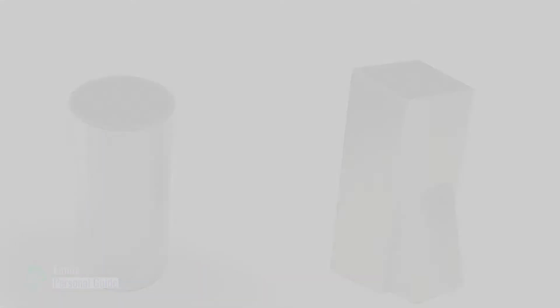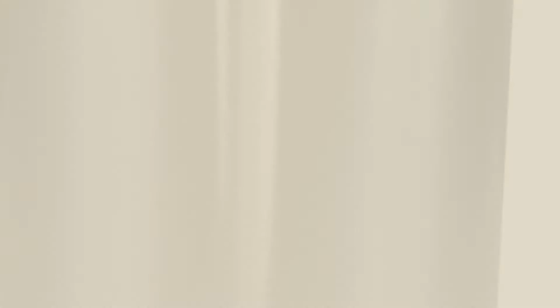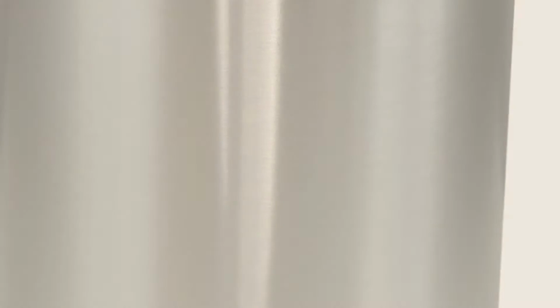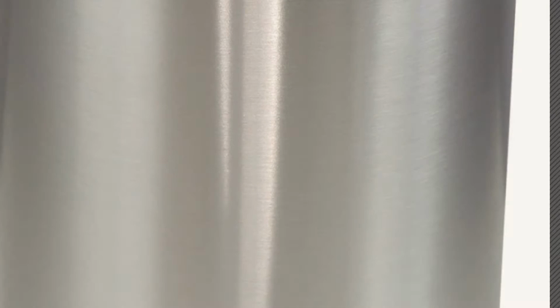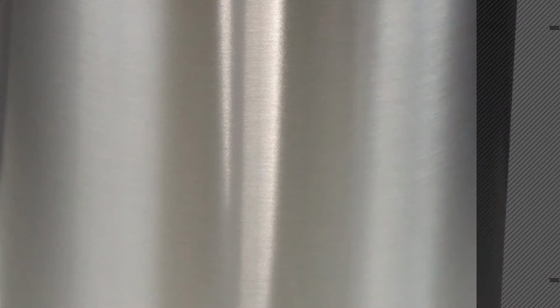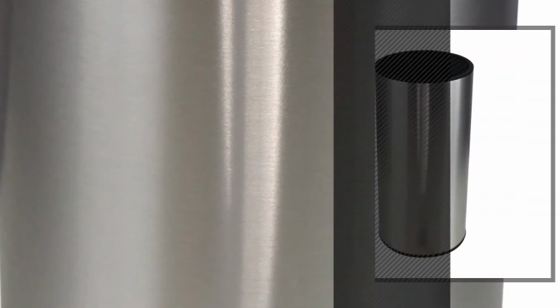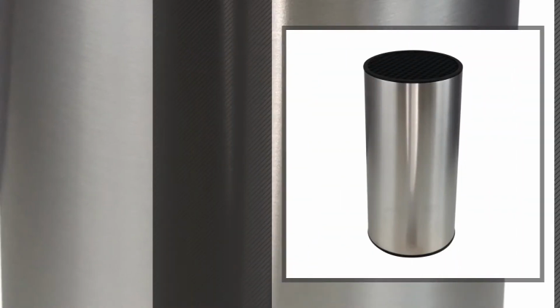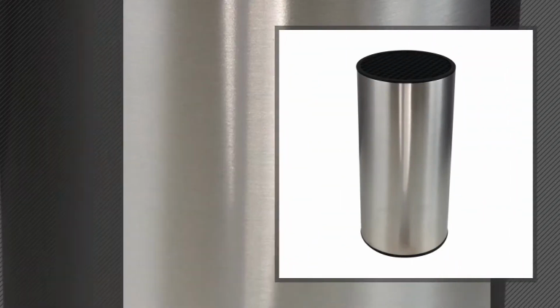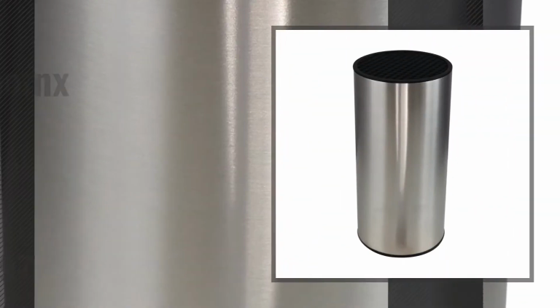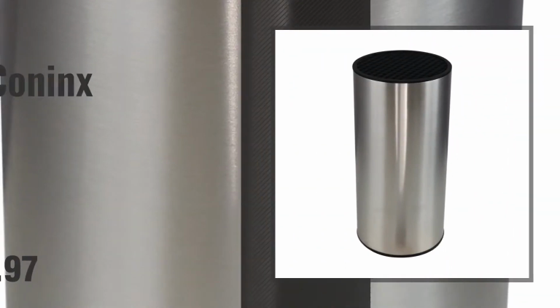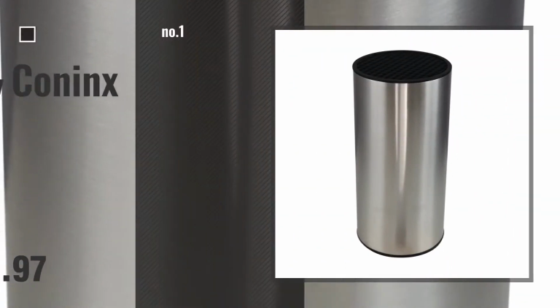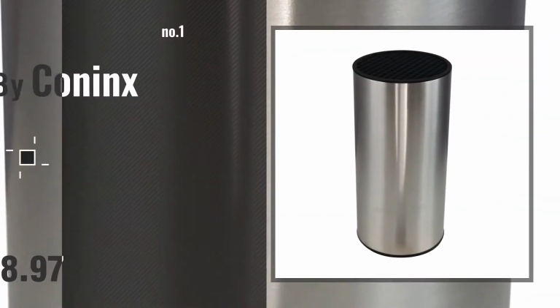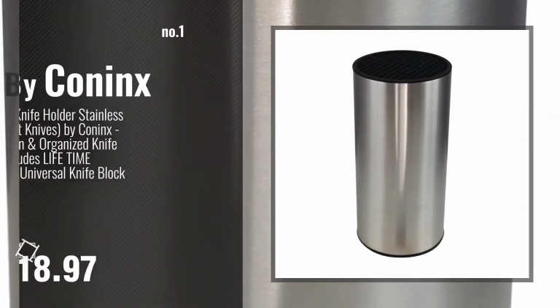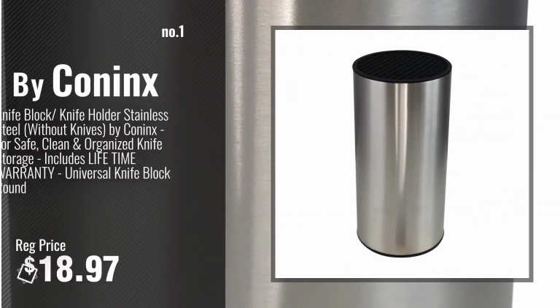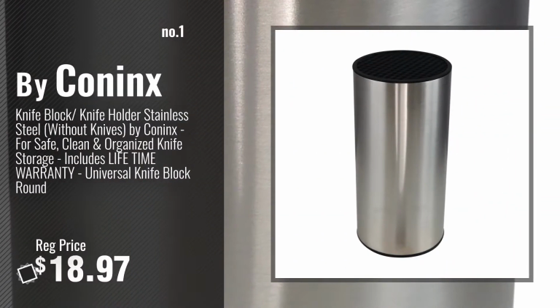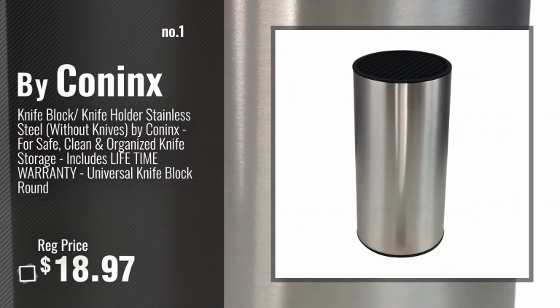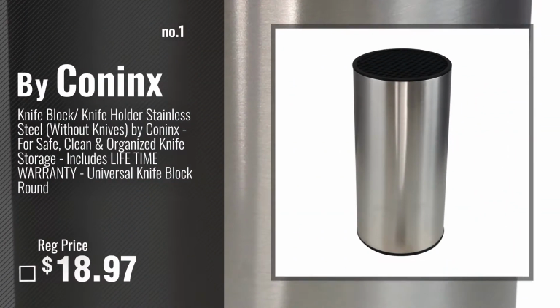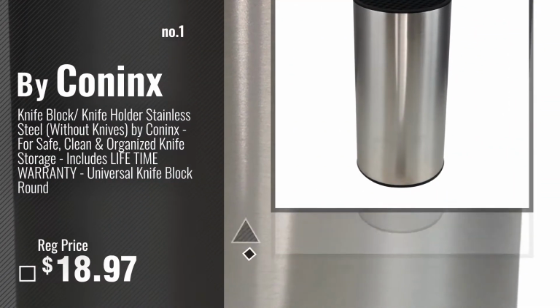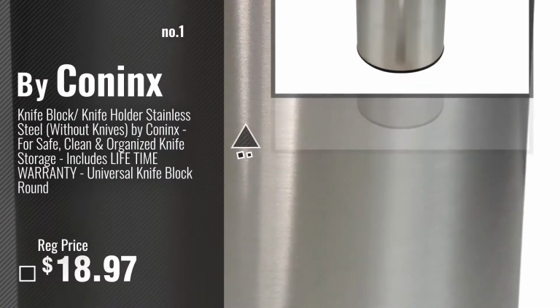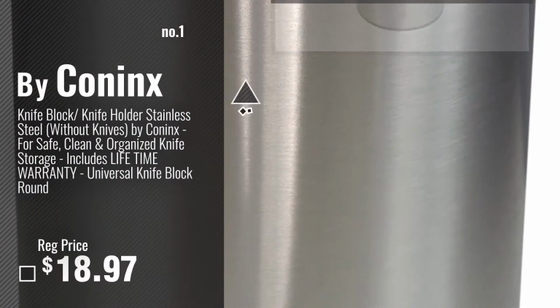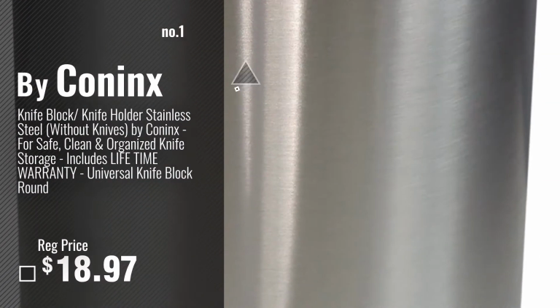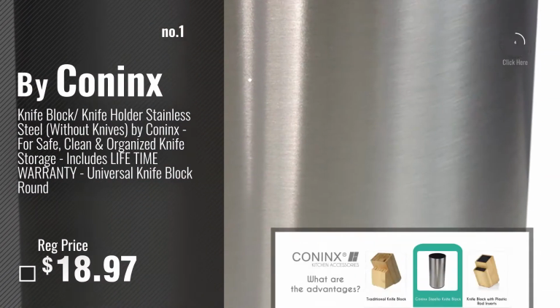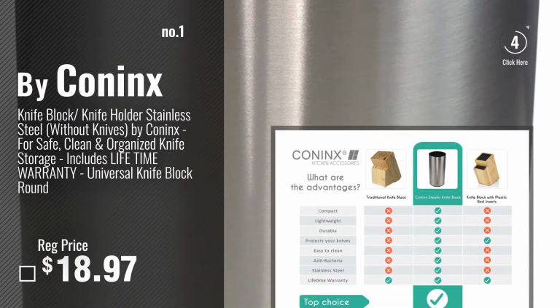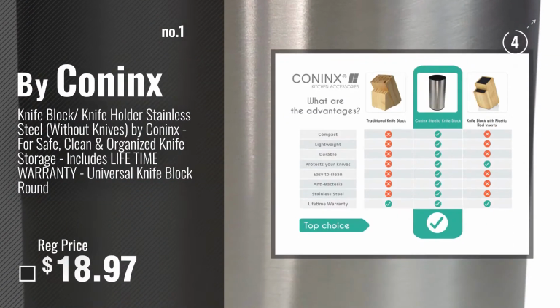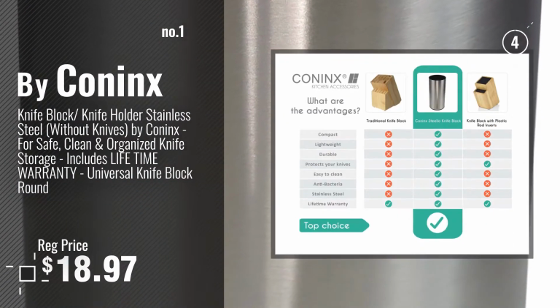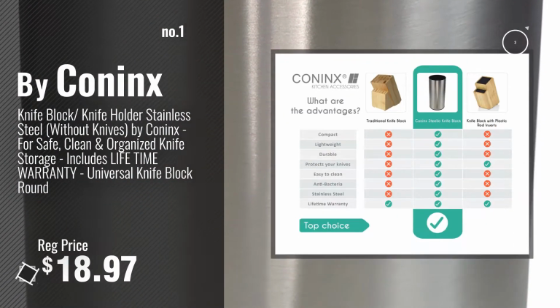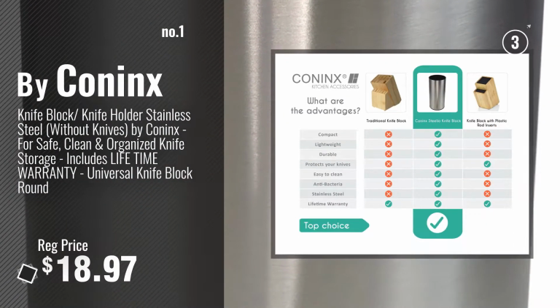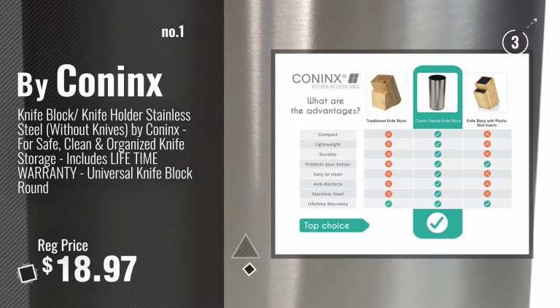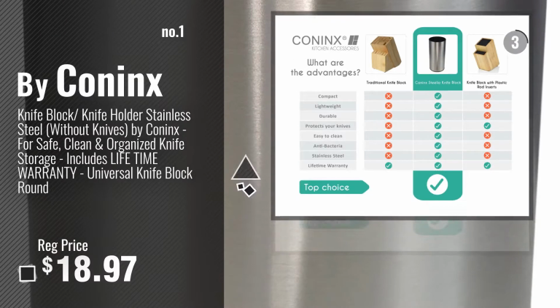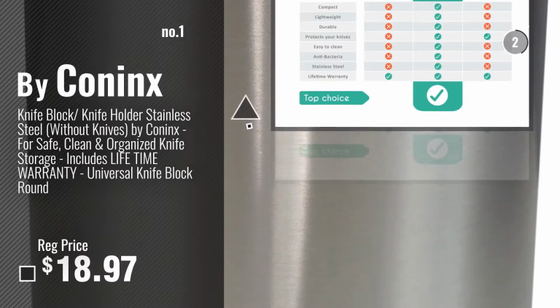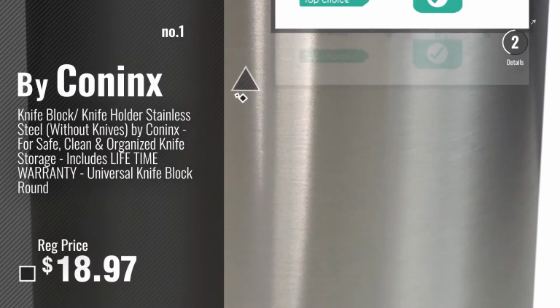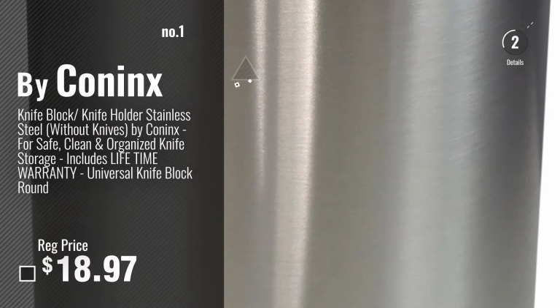Number 1 — Most Popular — by Koninx. Watch this video and choose your favorite.